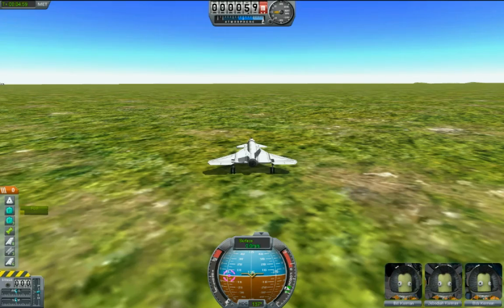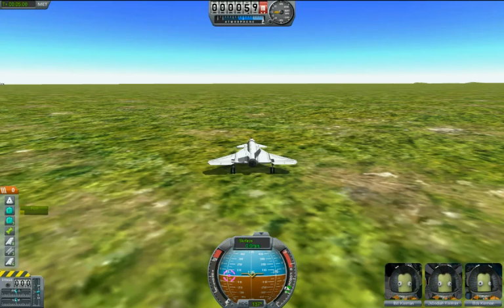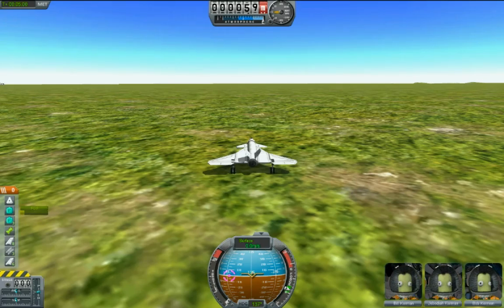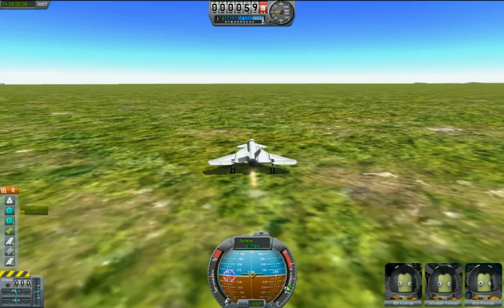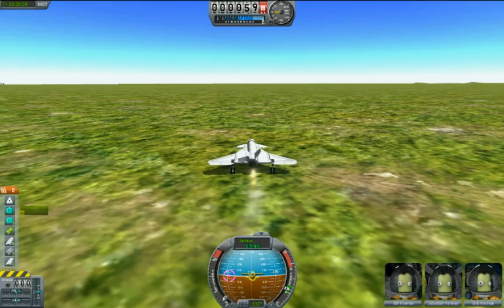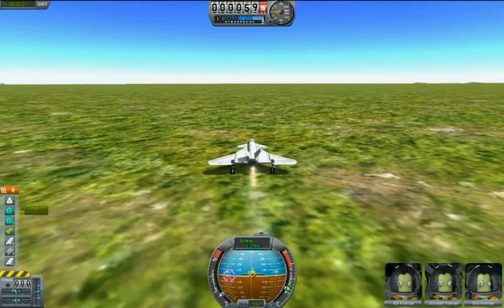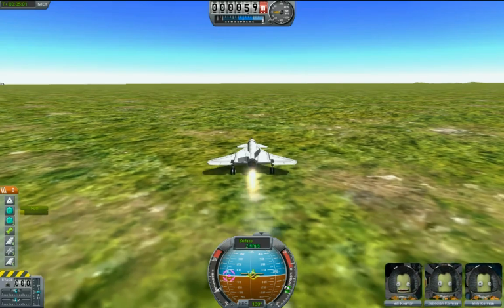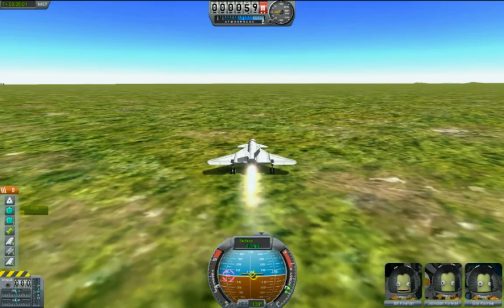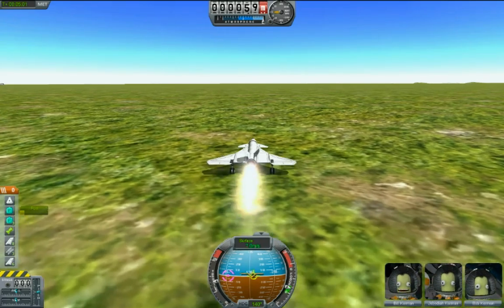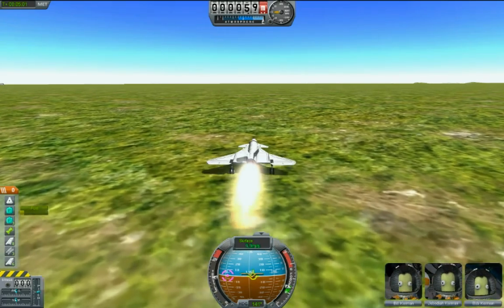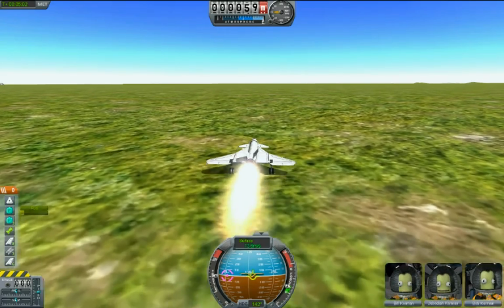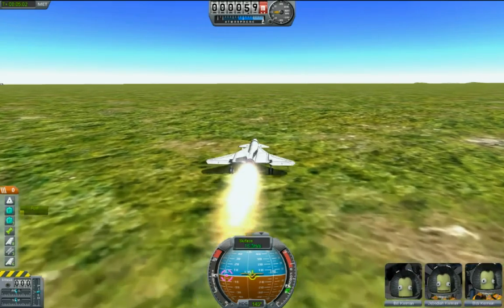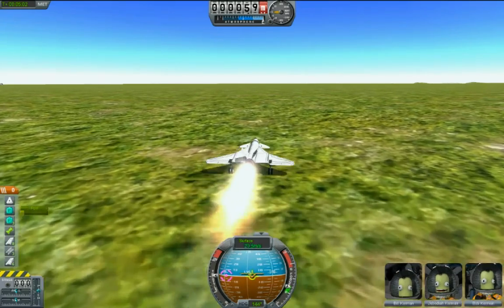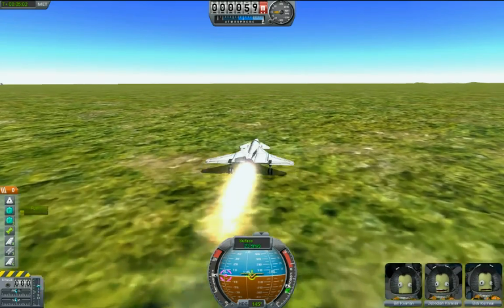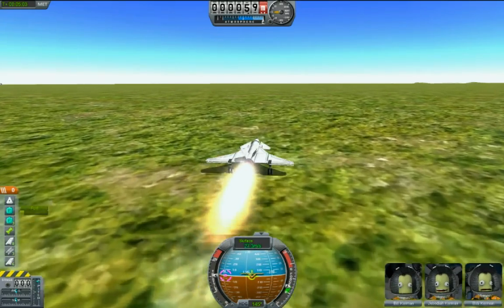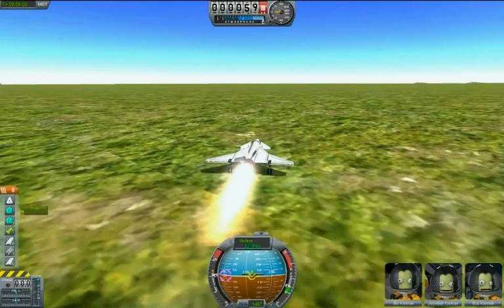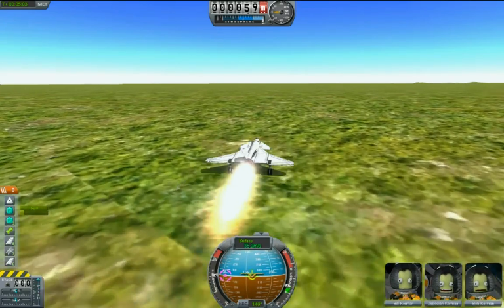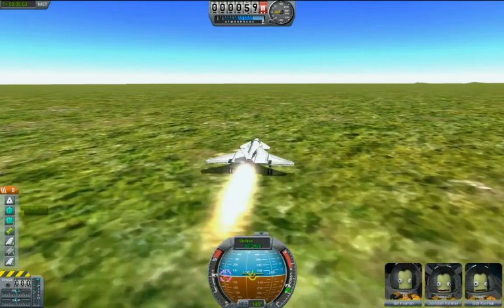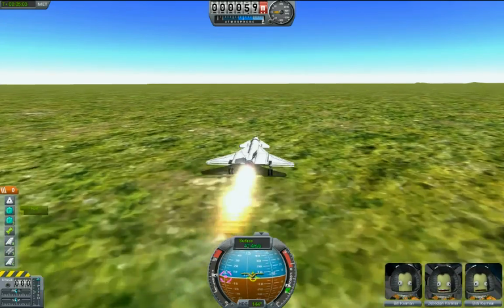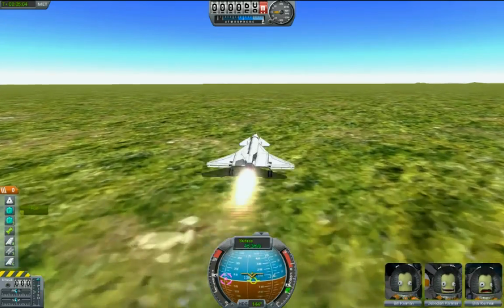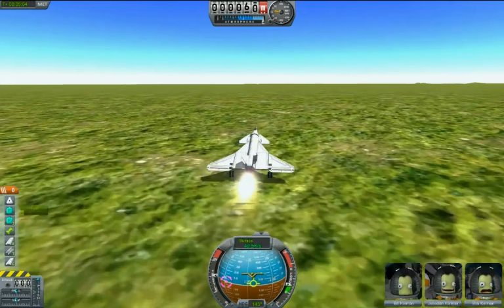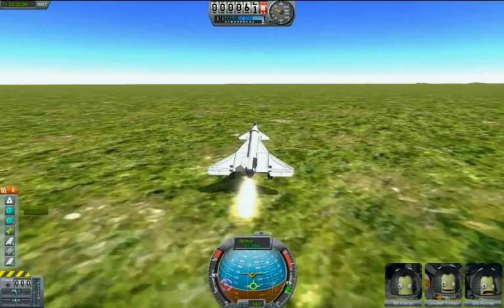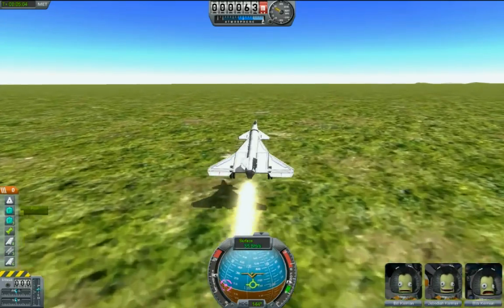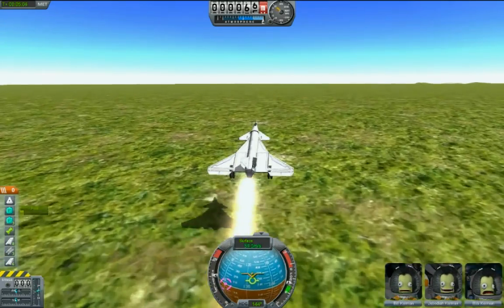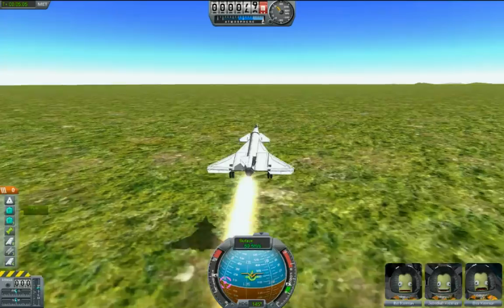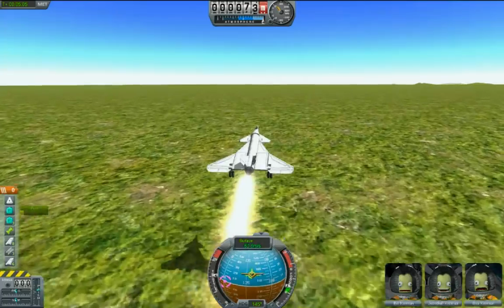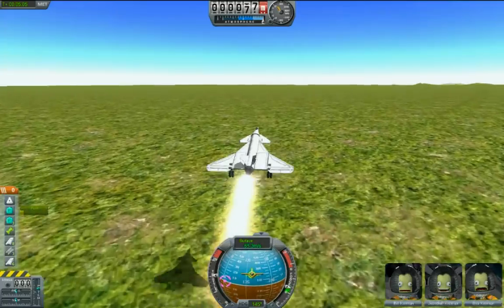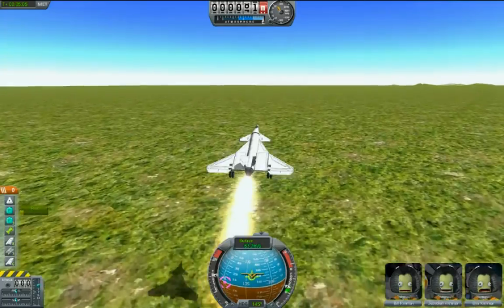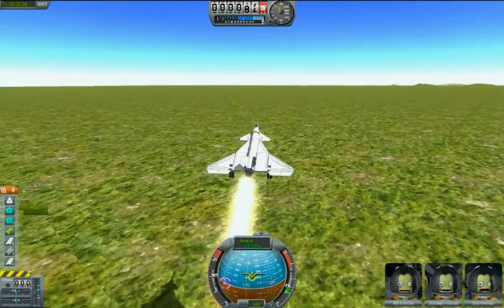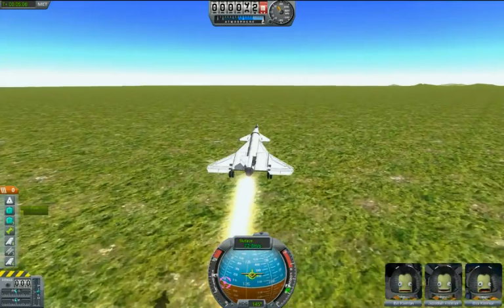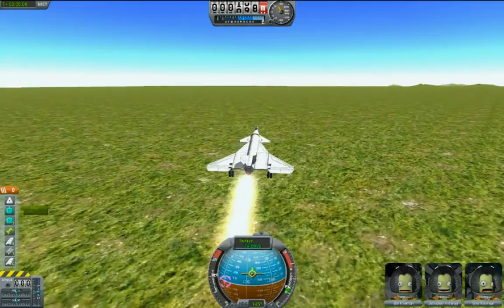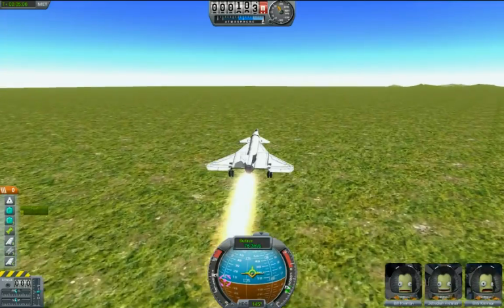Takeoff is simple: throttle up, get moving, pitch back. And there you are, you're moving.